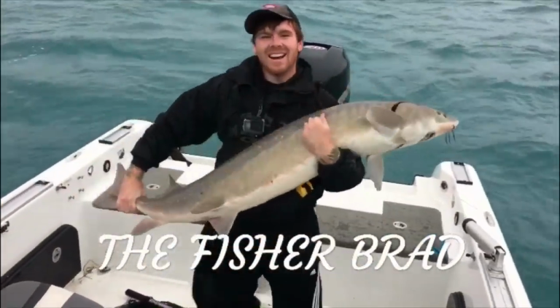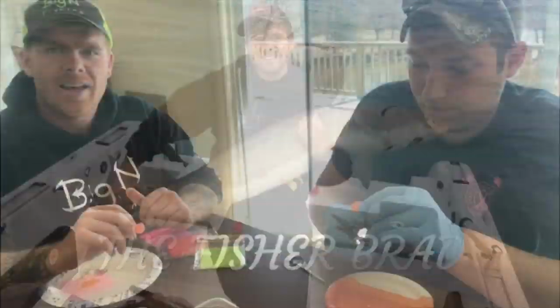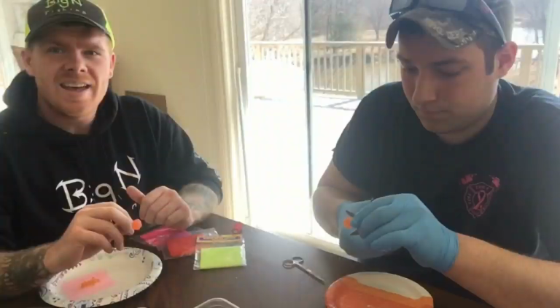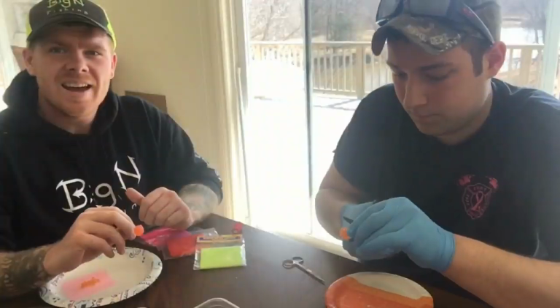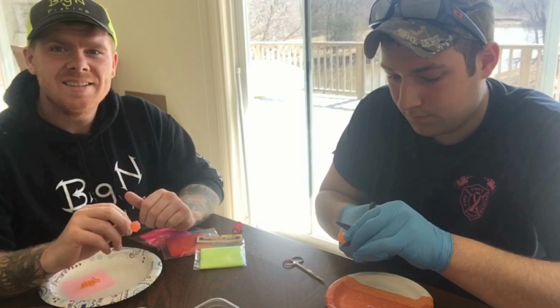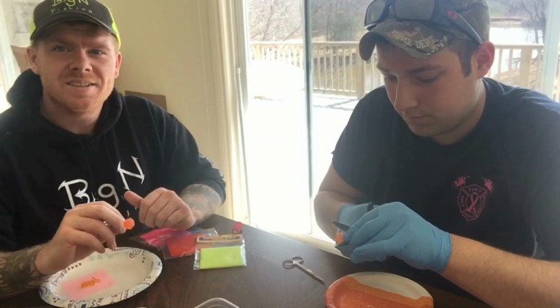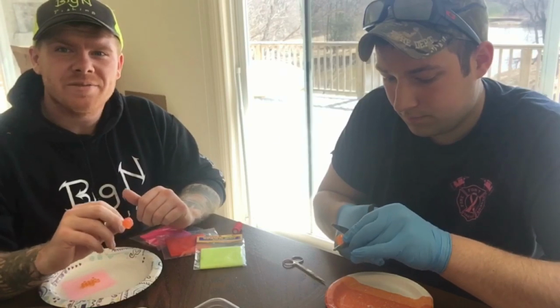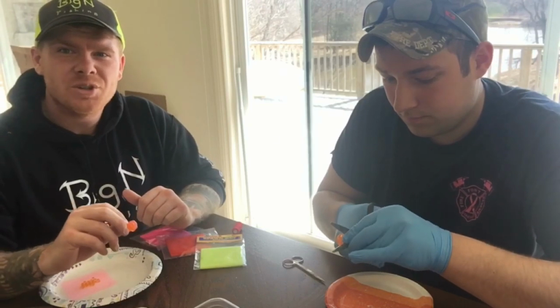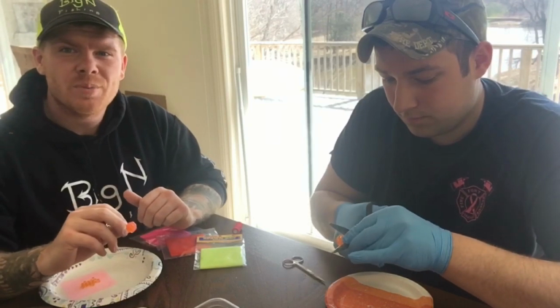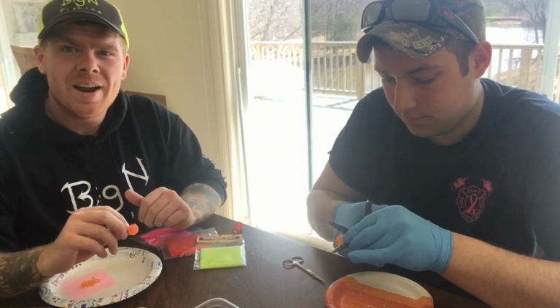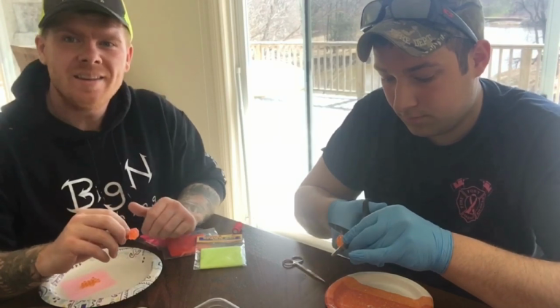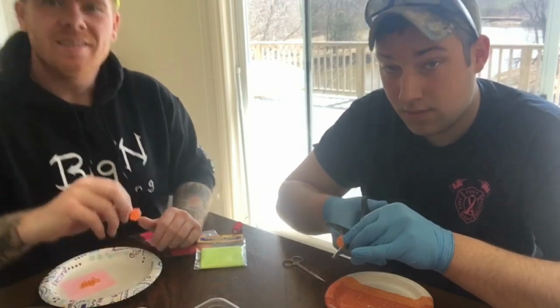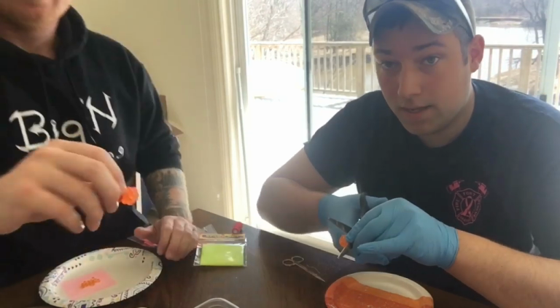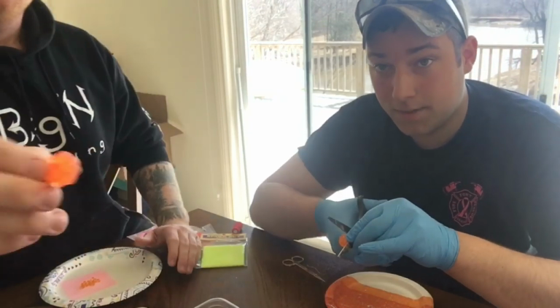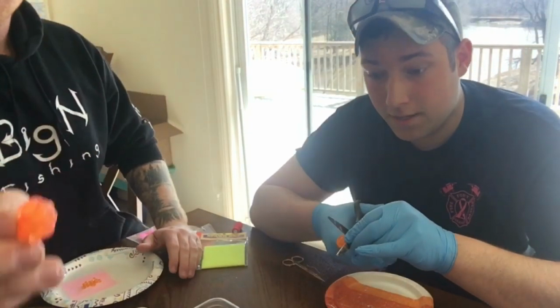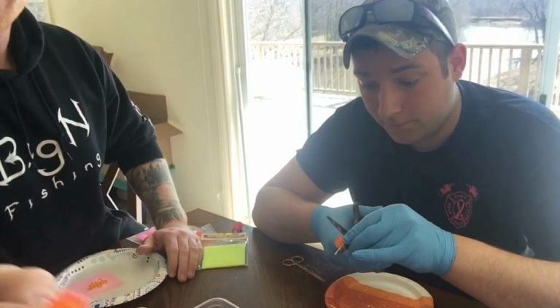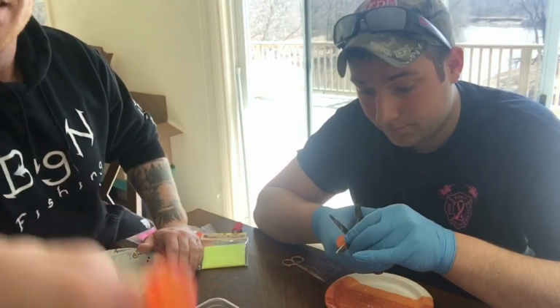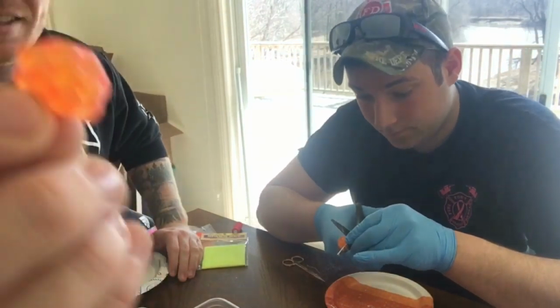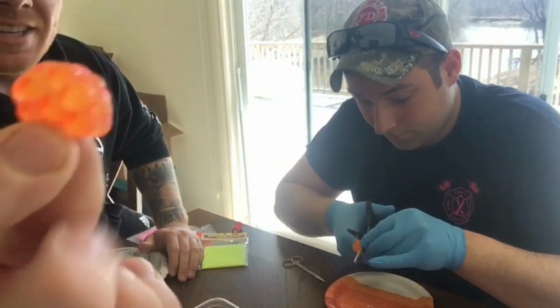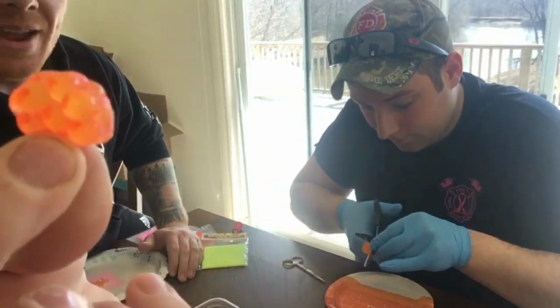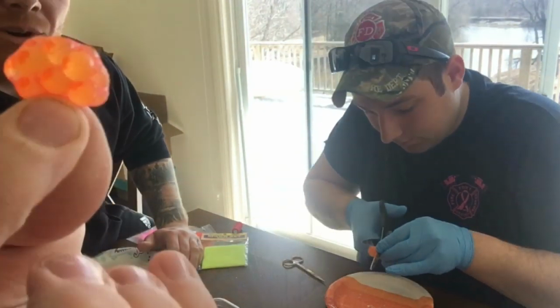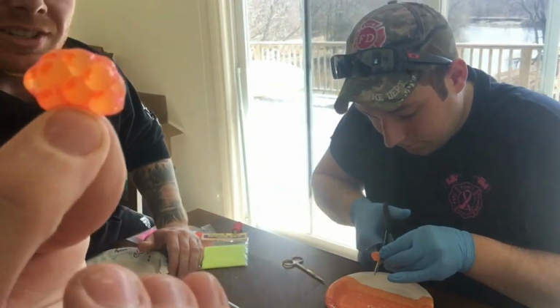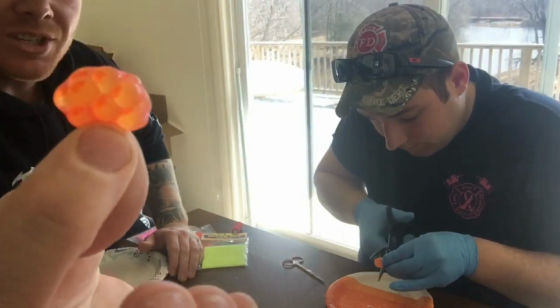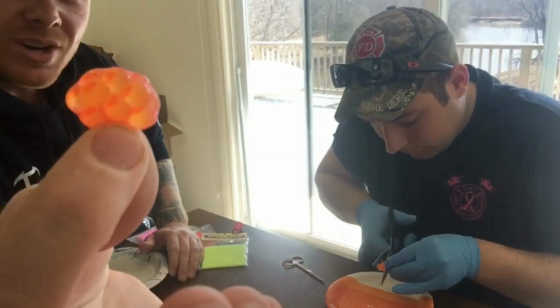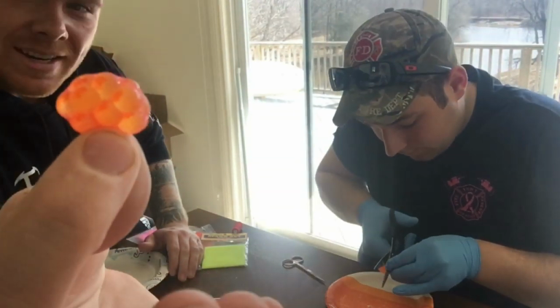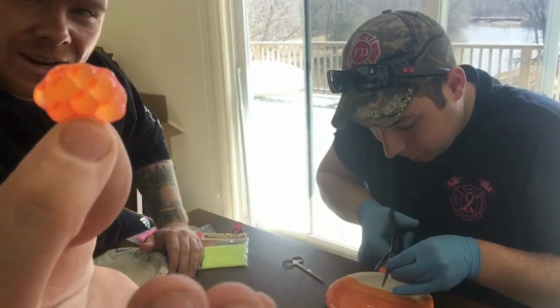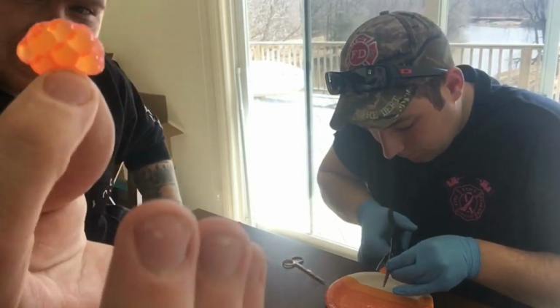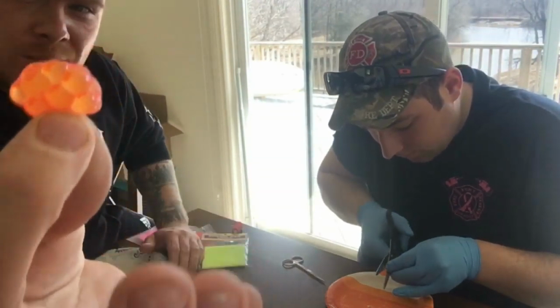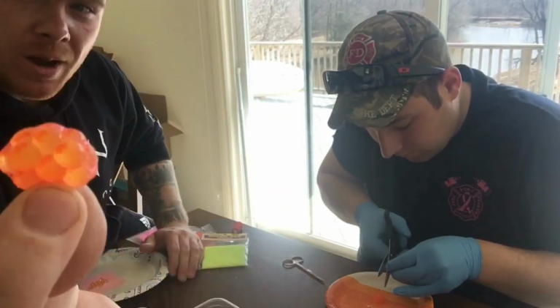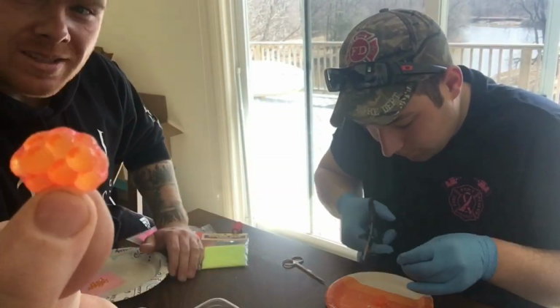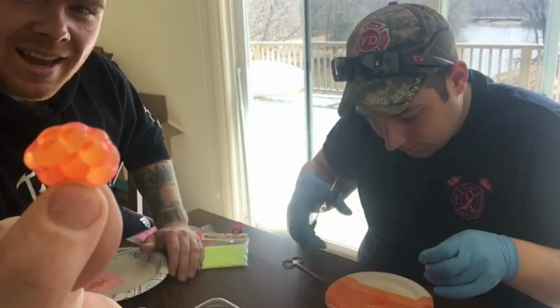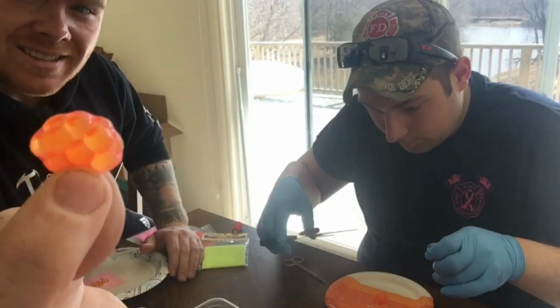Hey guys, it's the Fisher Brad, I'm Connor, and today we're going to teach you guys how to make spawn sacks.